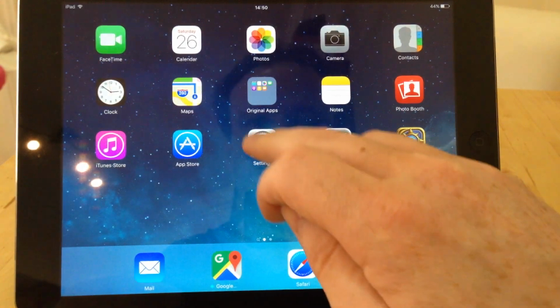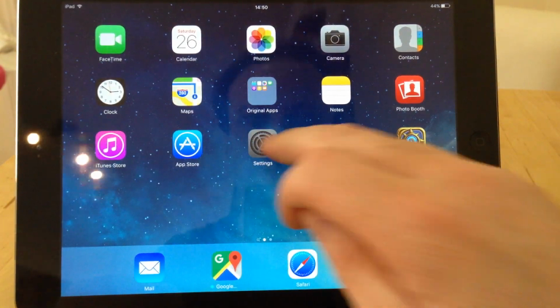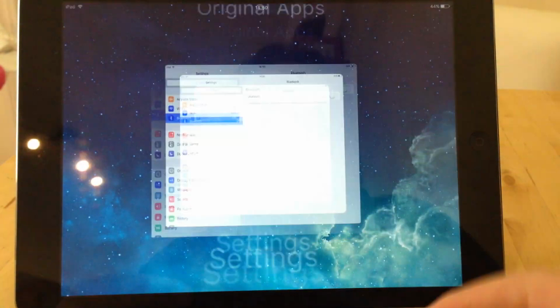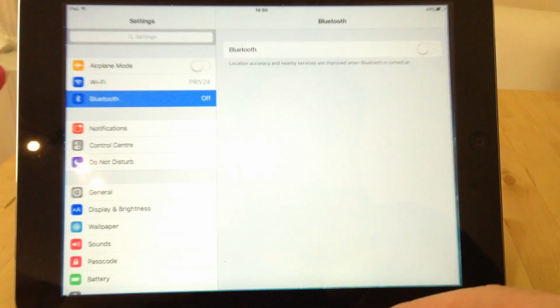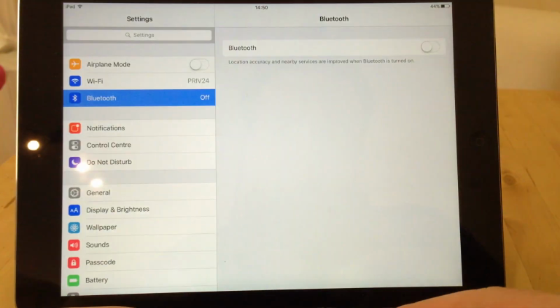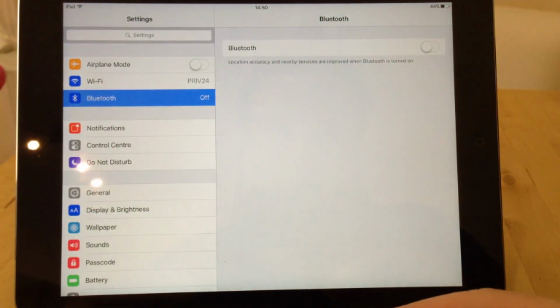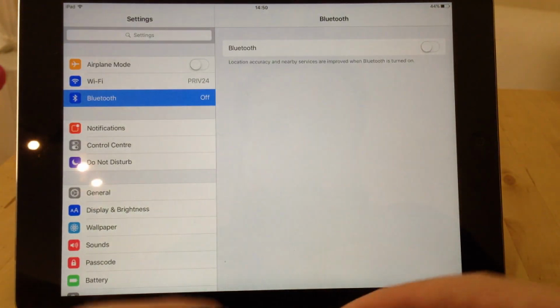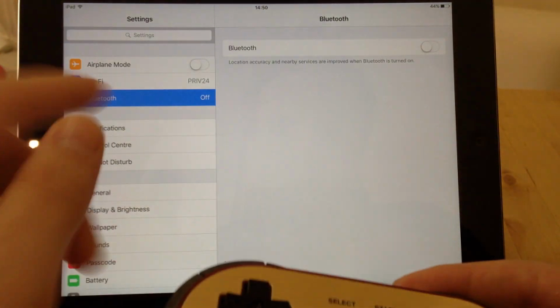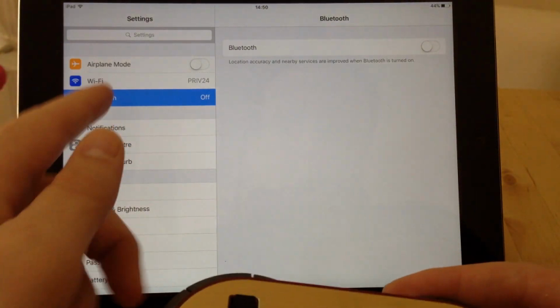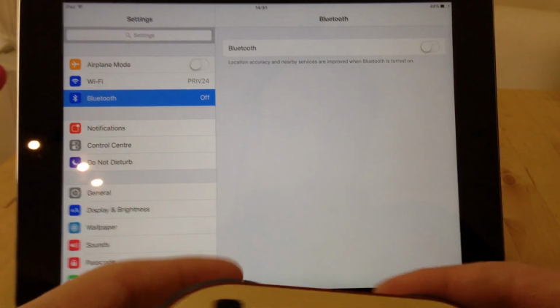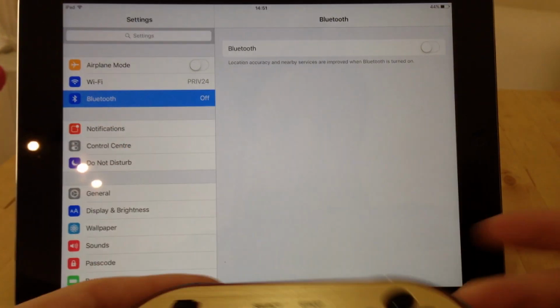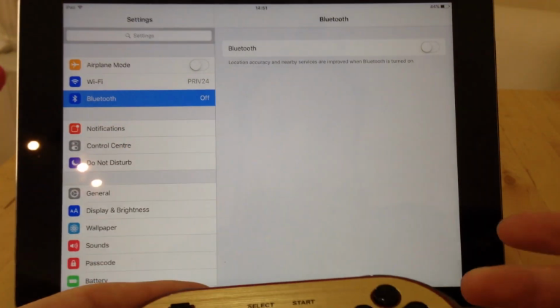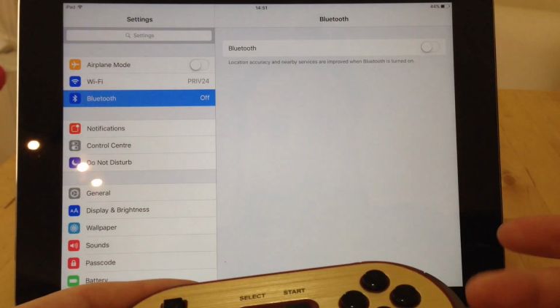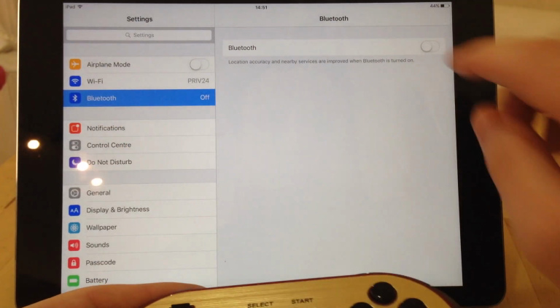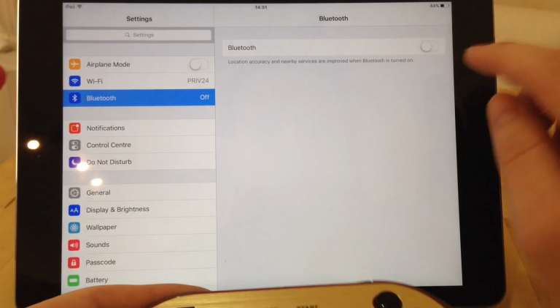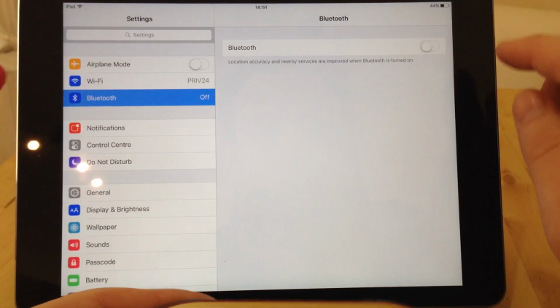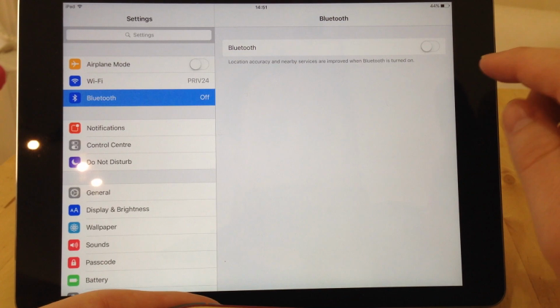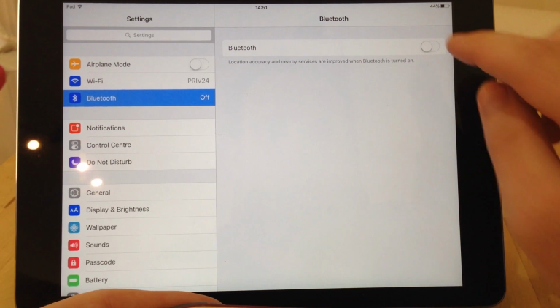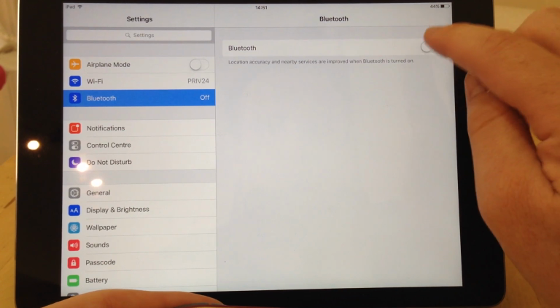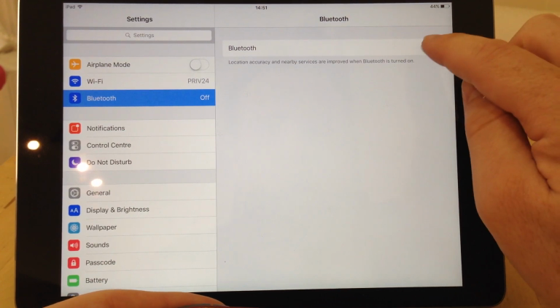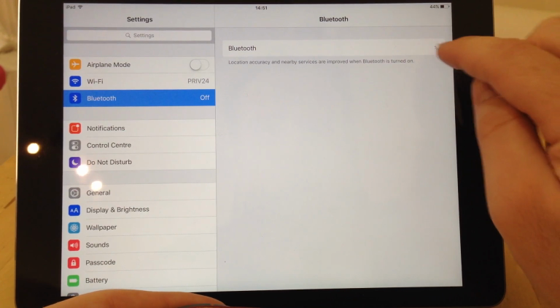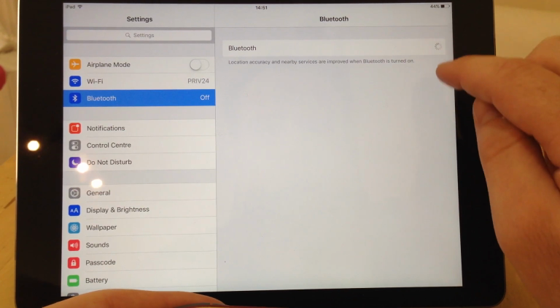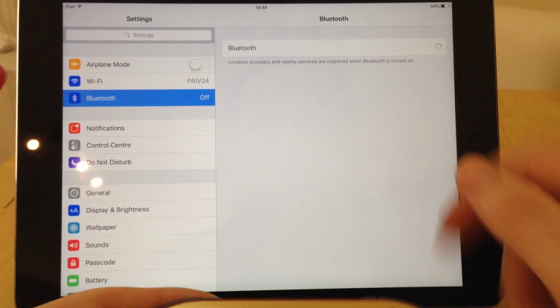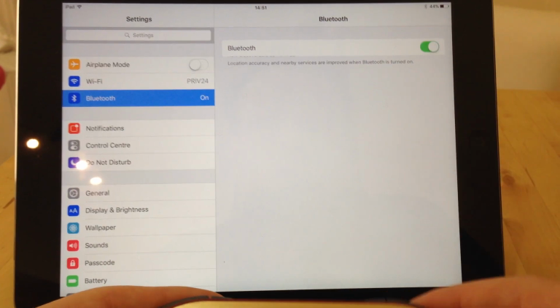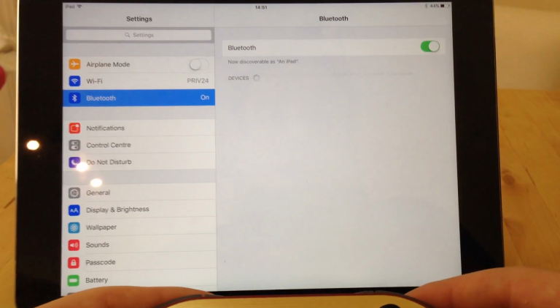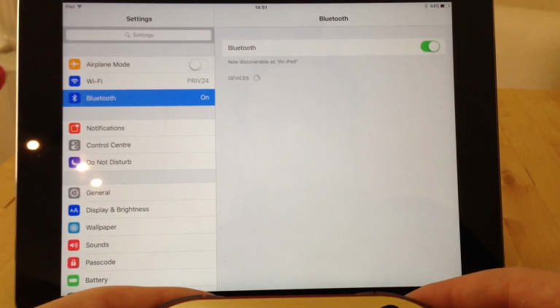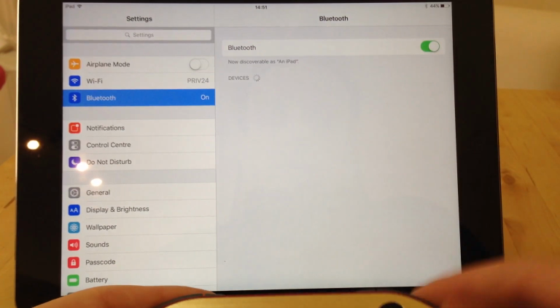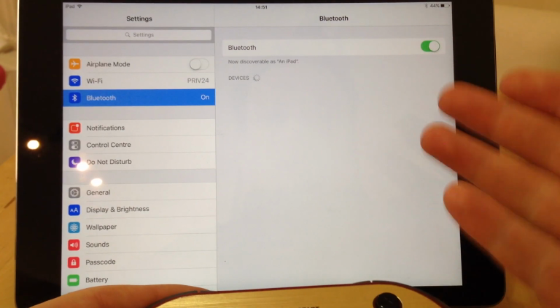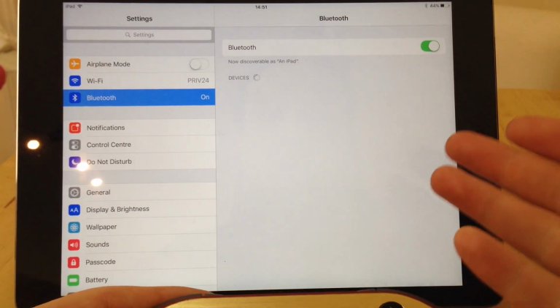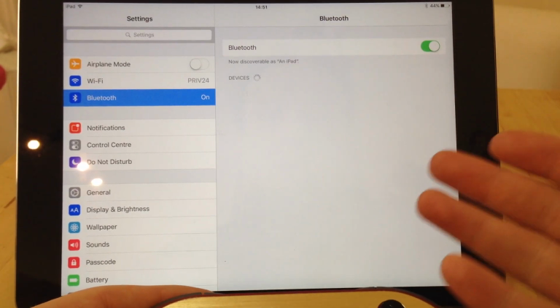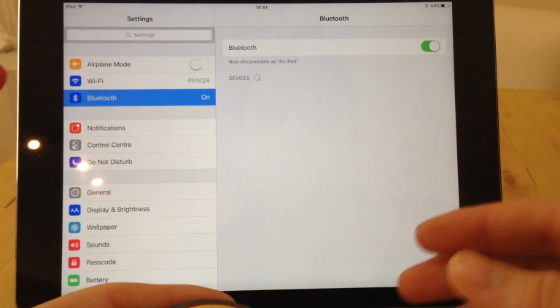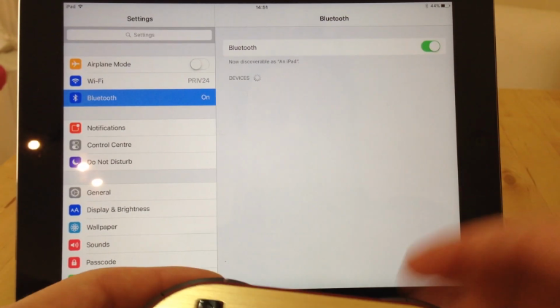So if I go into Settings, Bluetooth — obviously you need to turn that on. If we swipe that on, it's quite happy to discover.